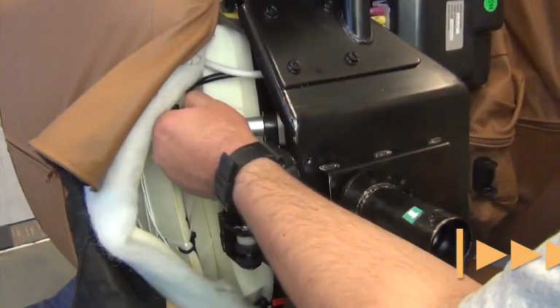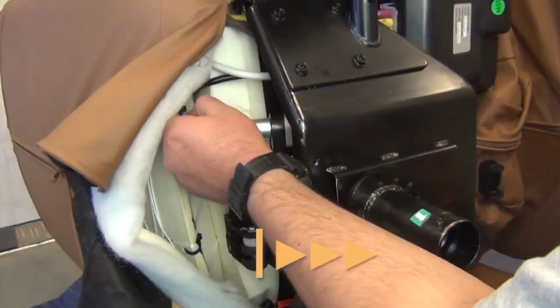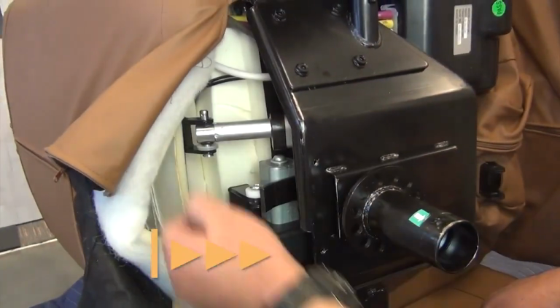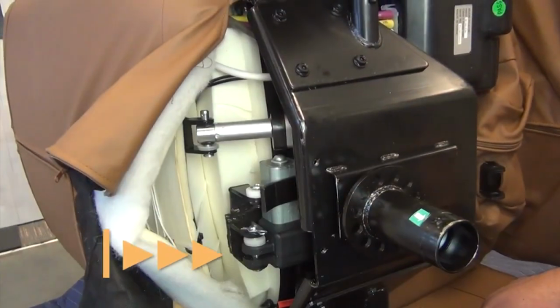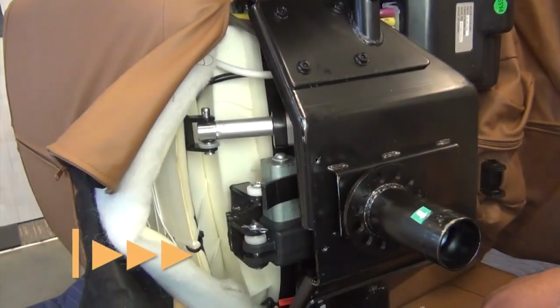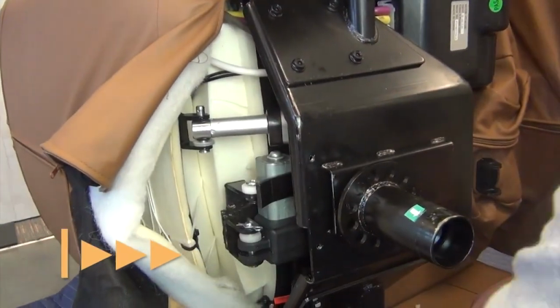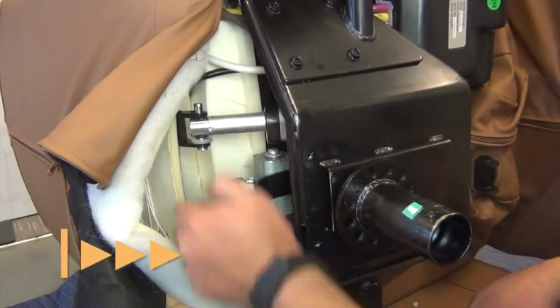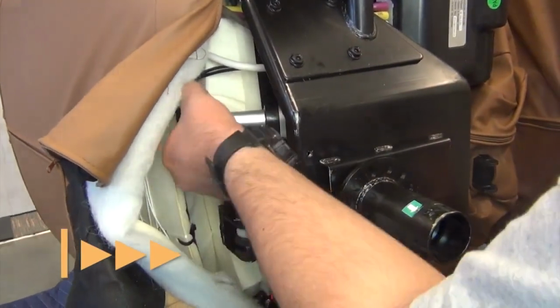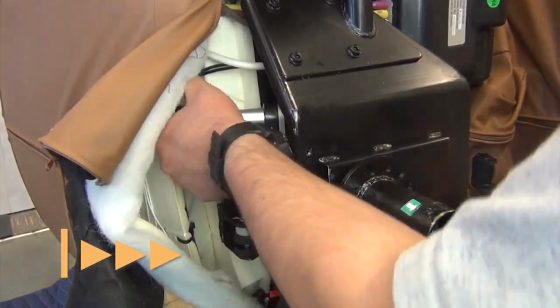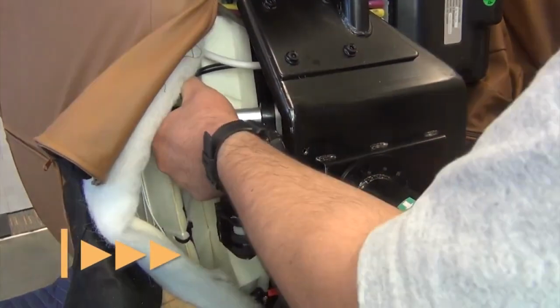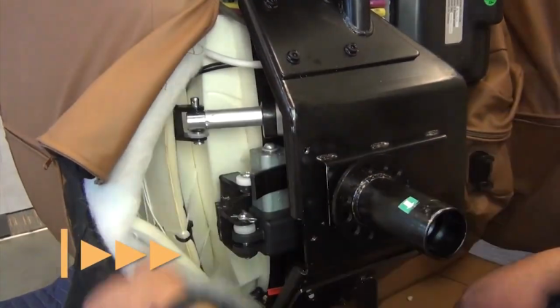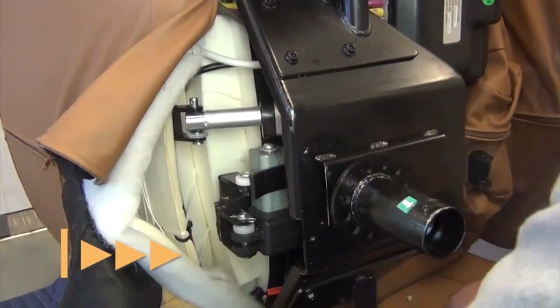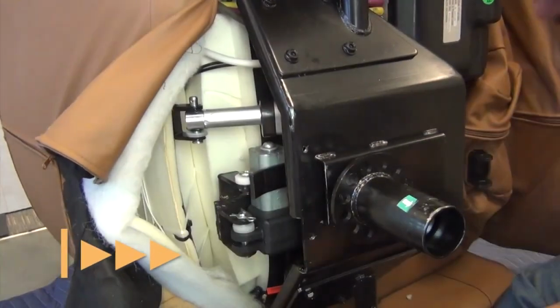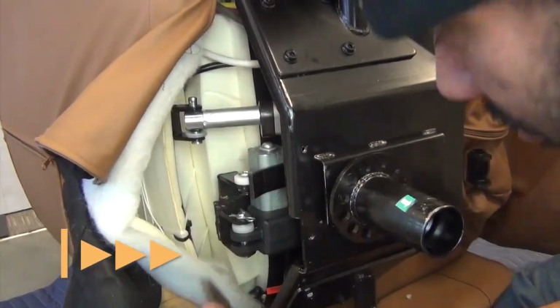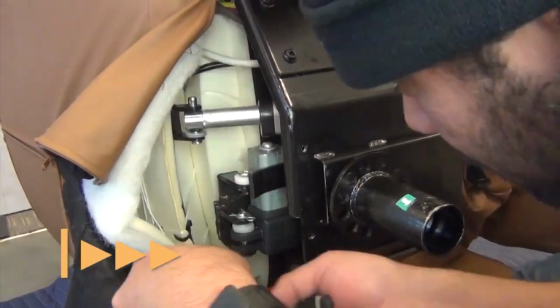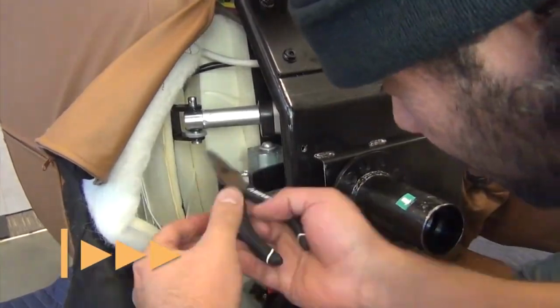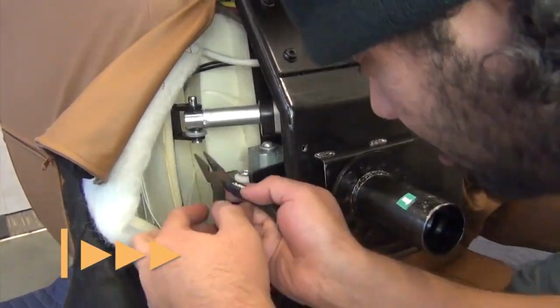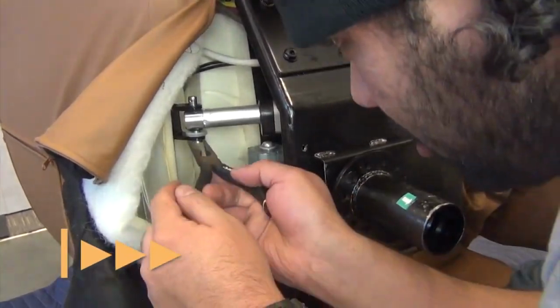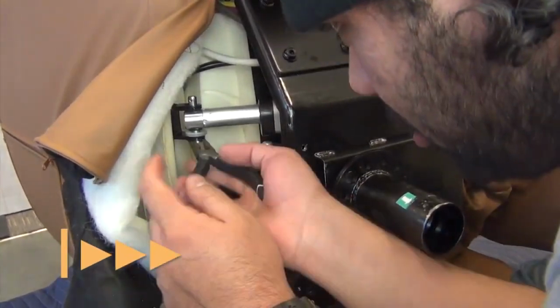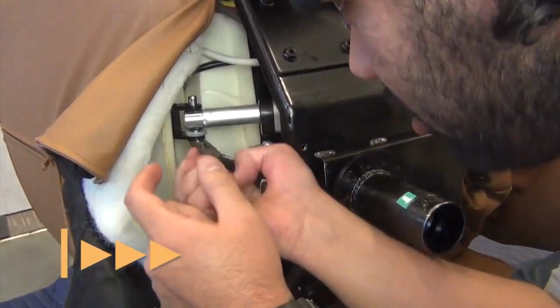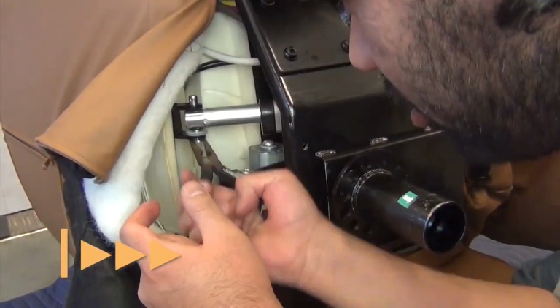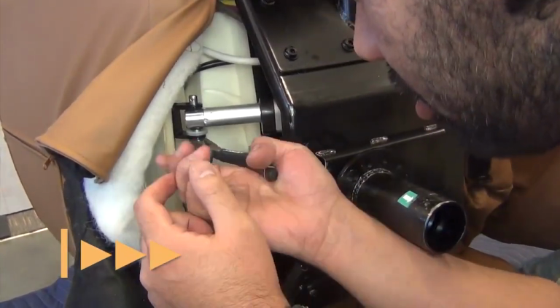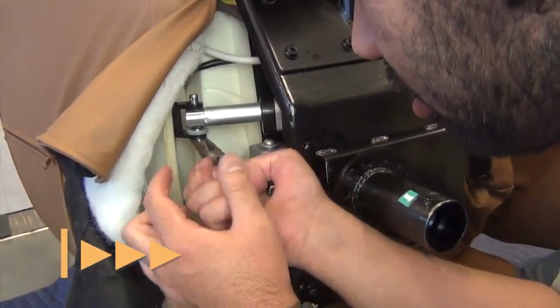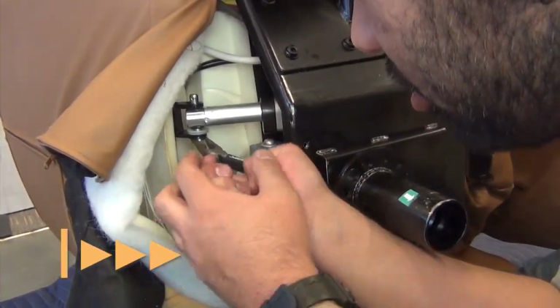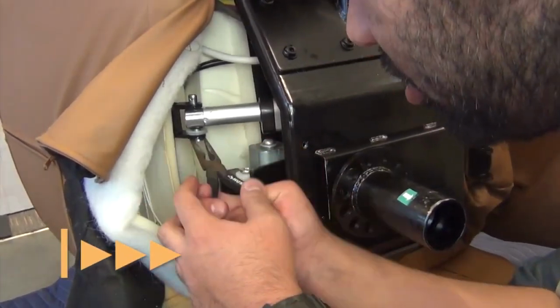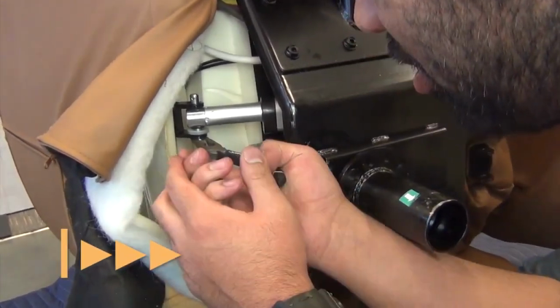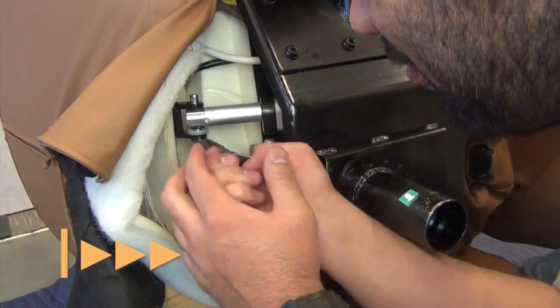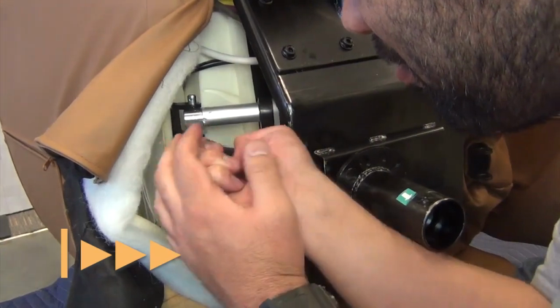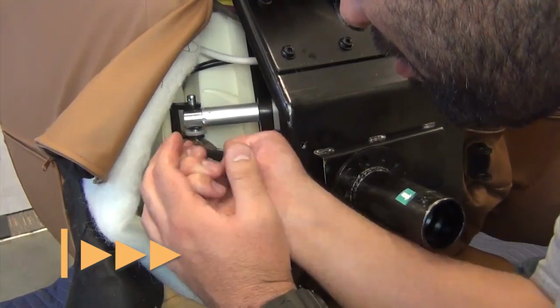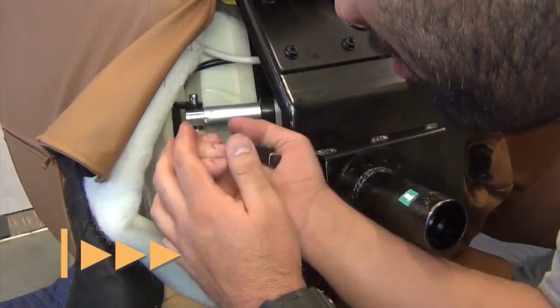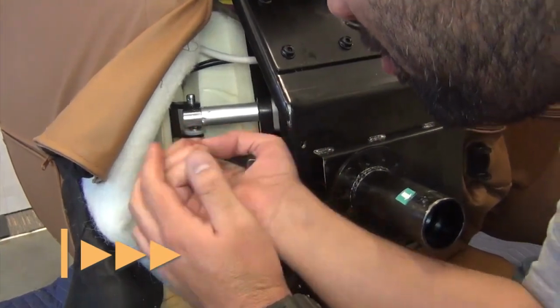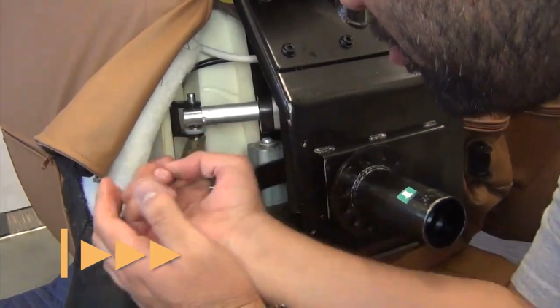Next, remove the clip that secures the rear hinge pin, then remove the pin and the two white washers.